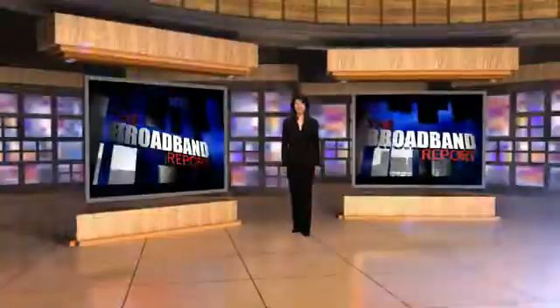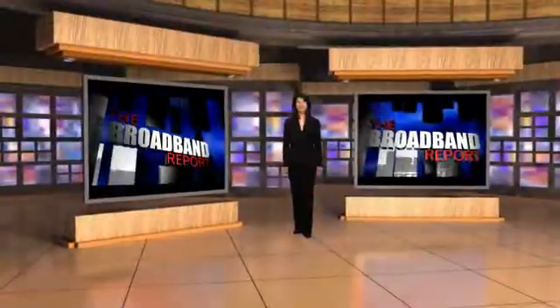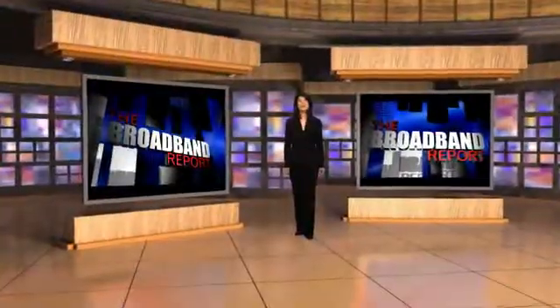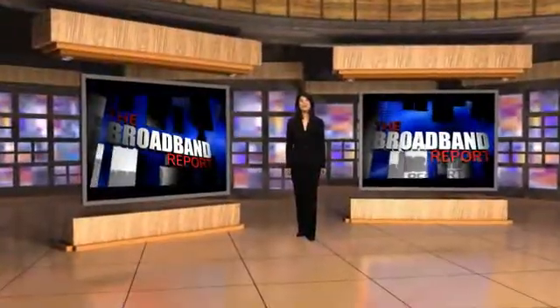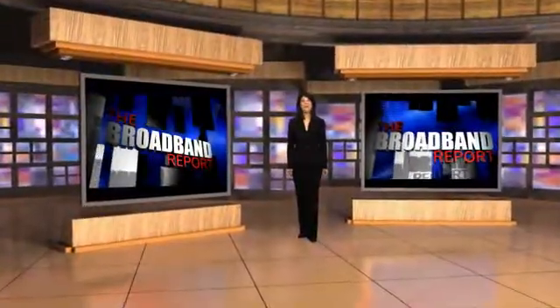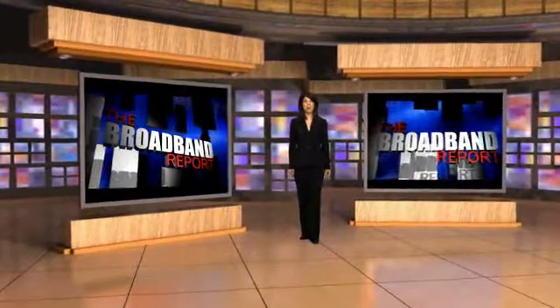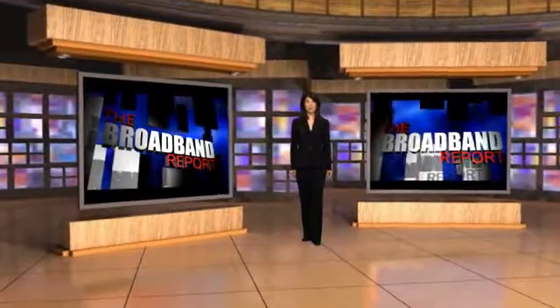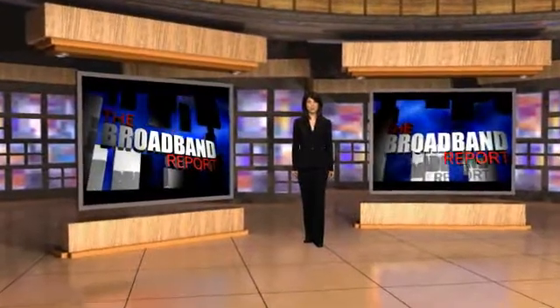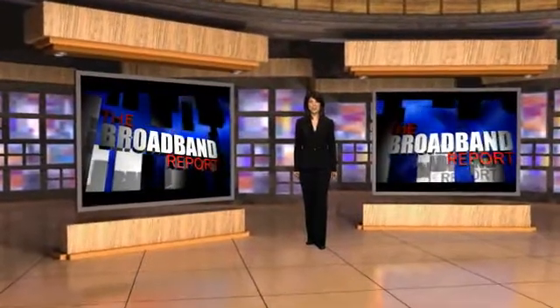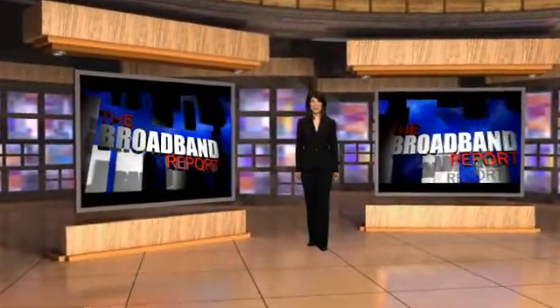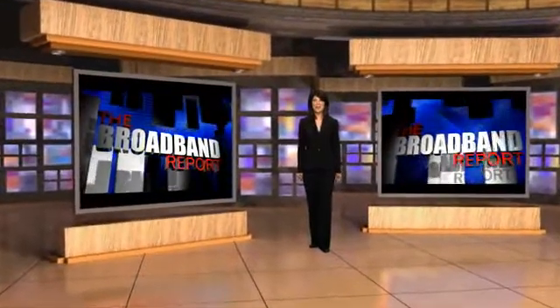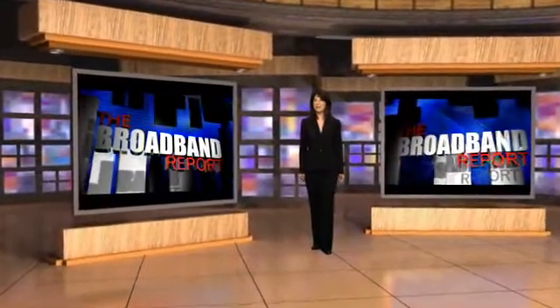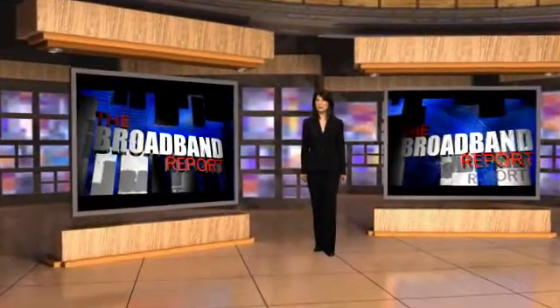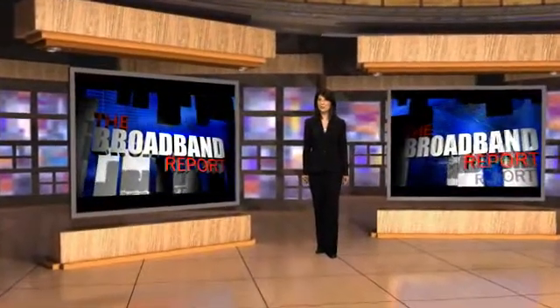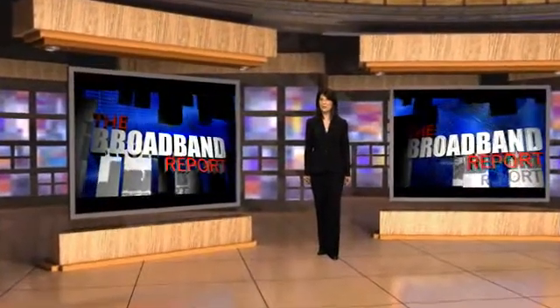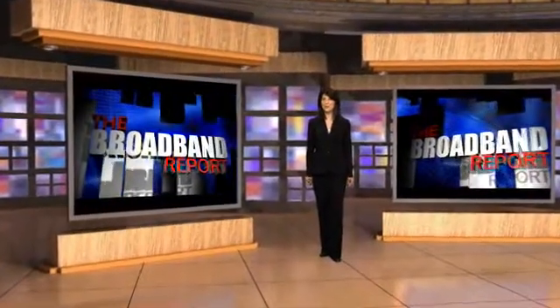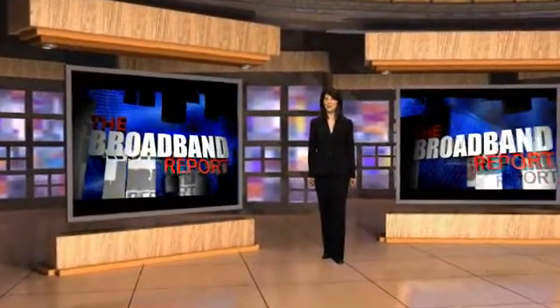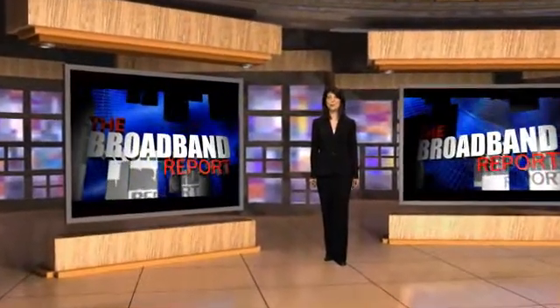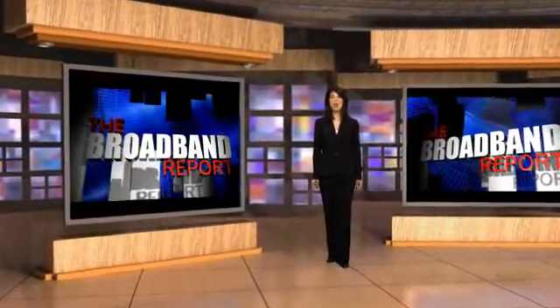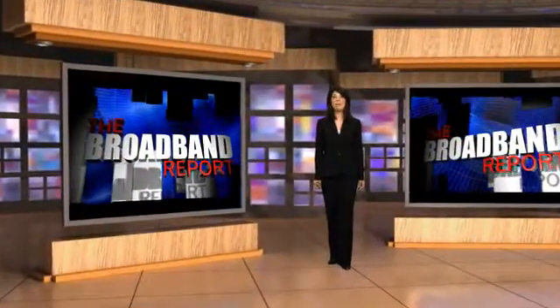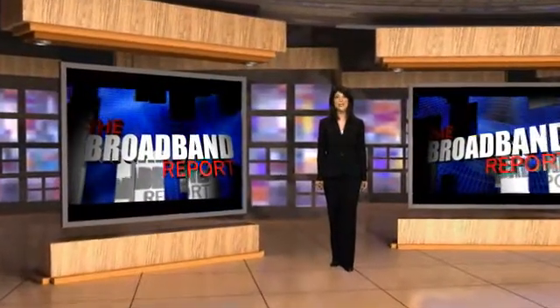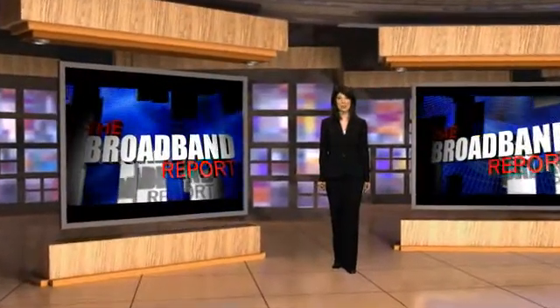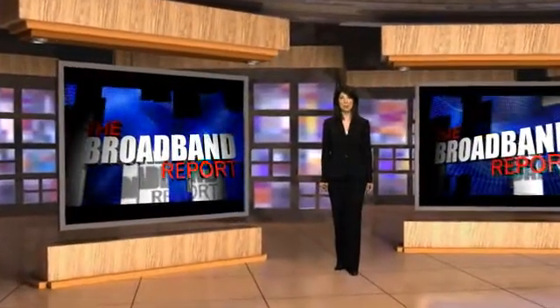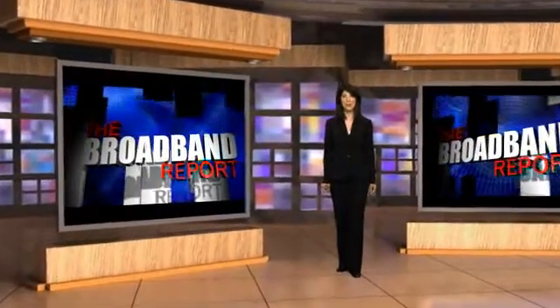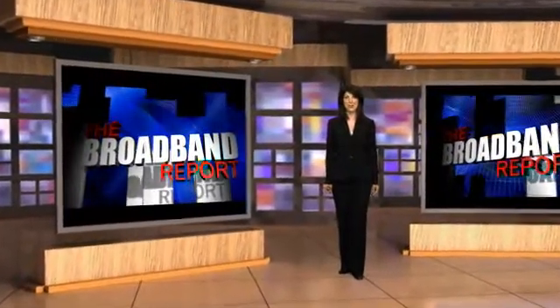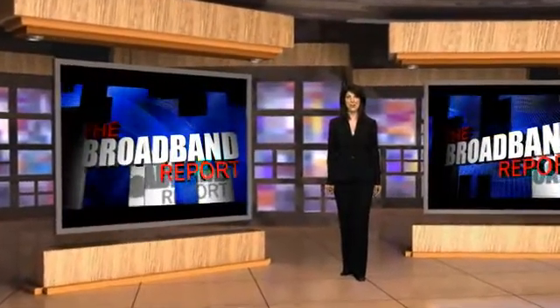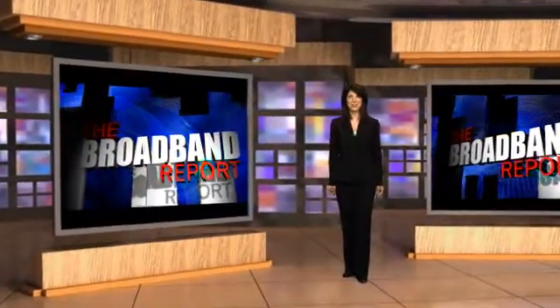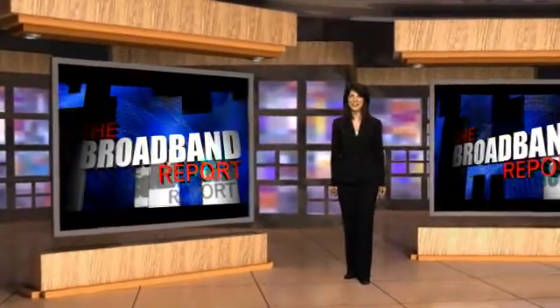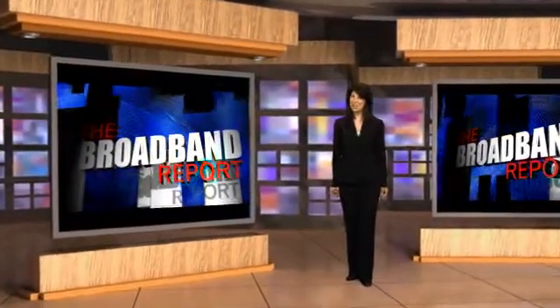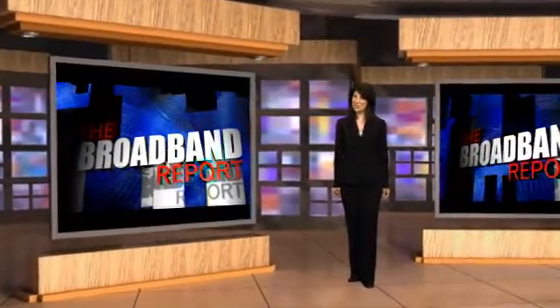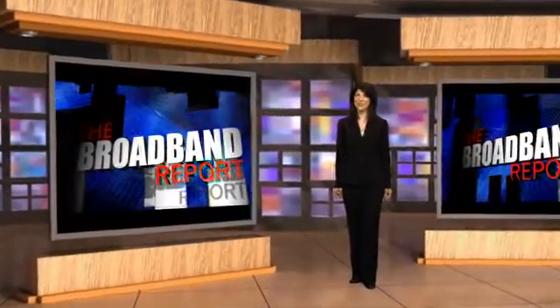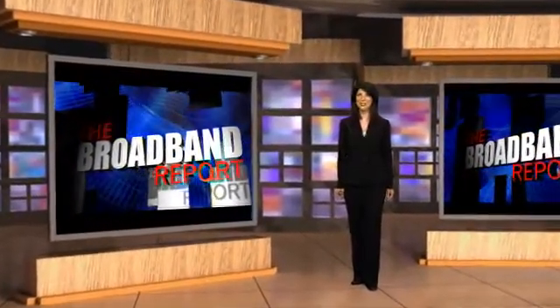Welcome to the Broadband Report, a special video news service for broadband engineering professionals. I'm Gia Burns.